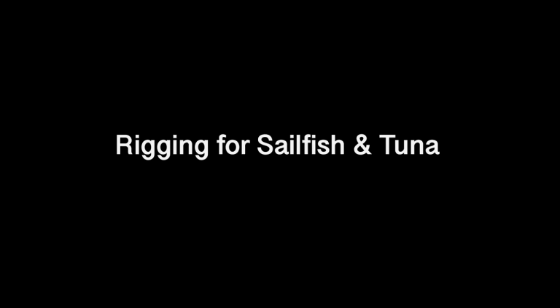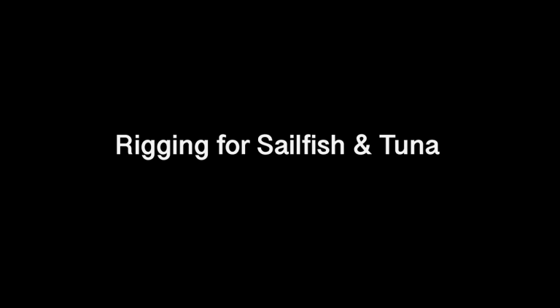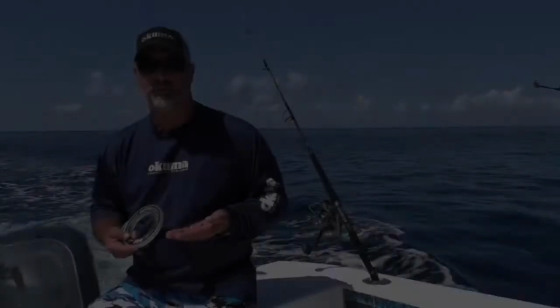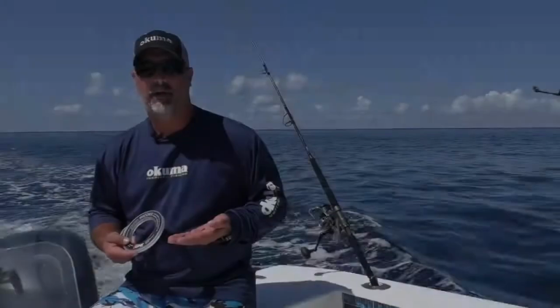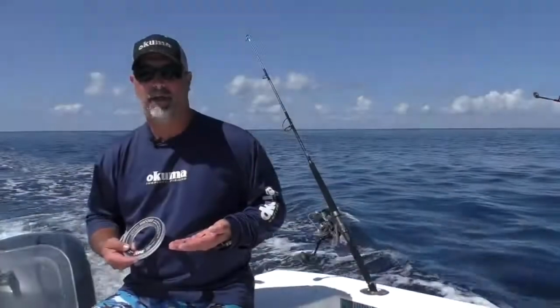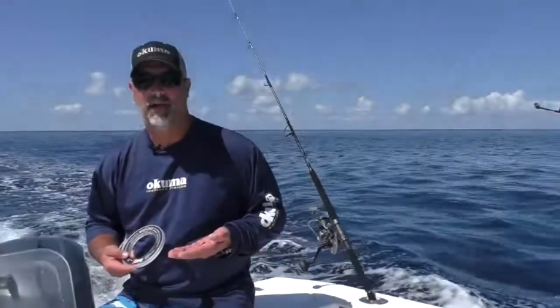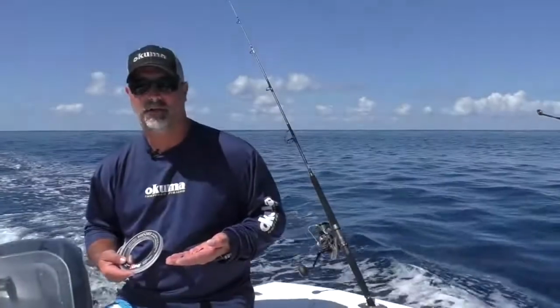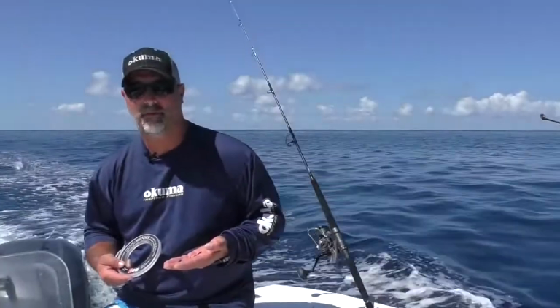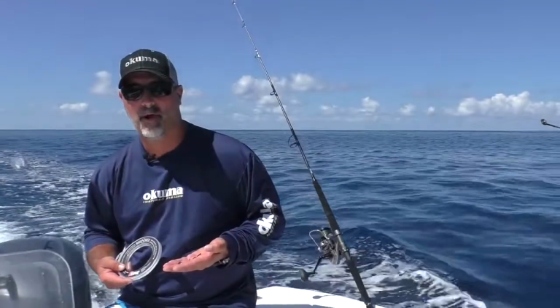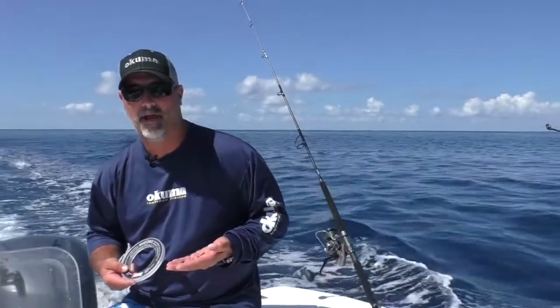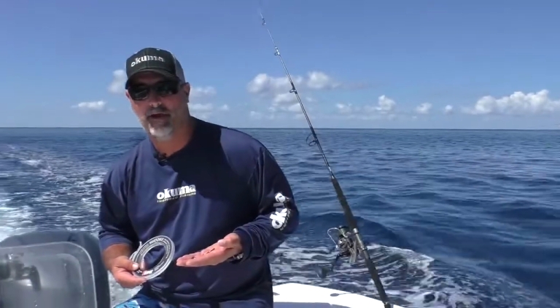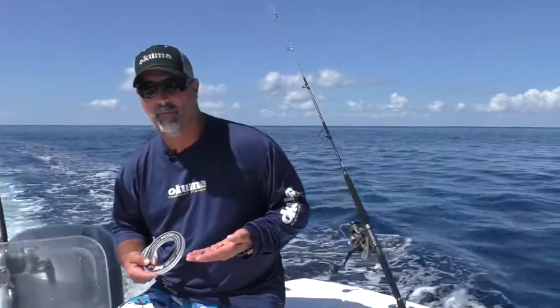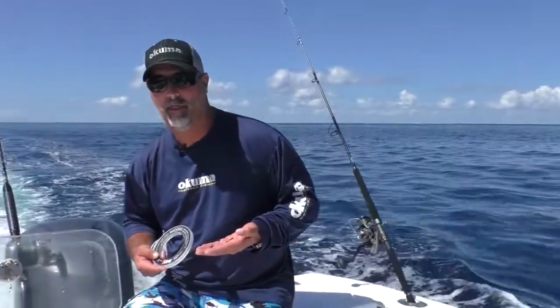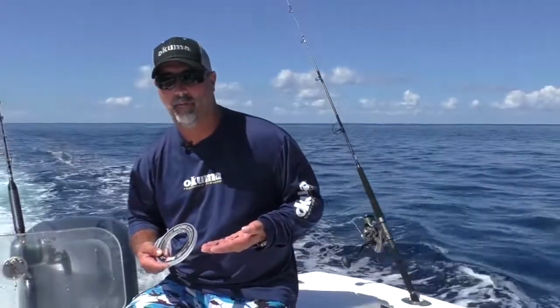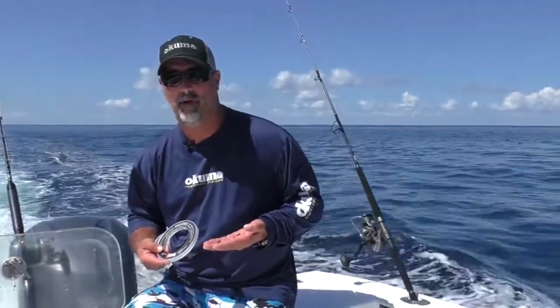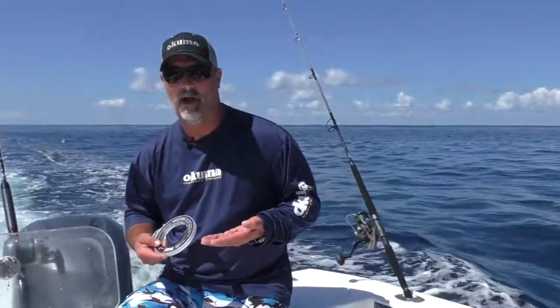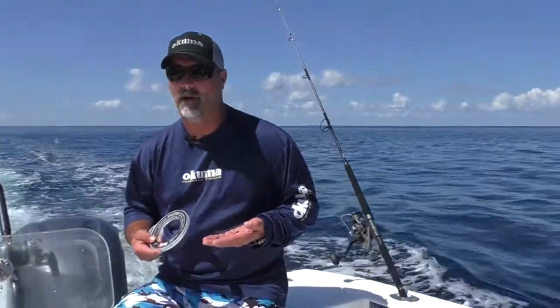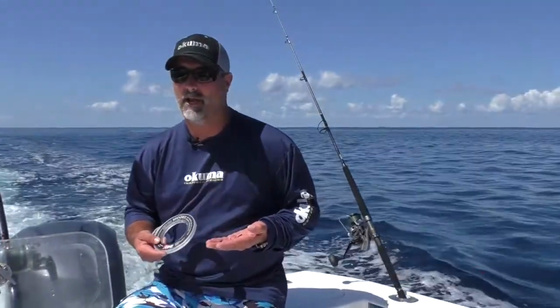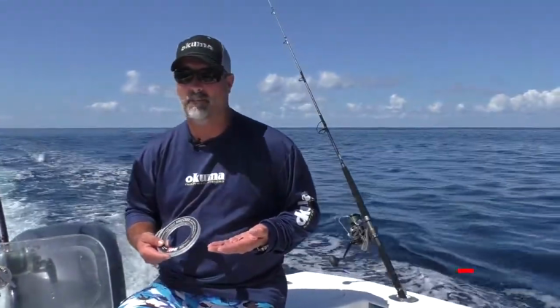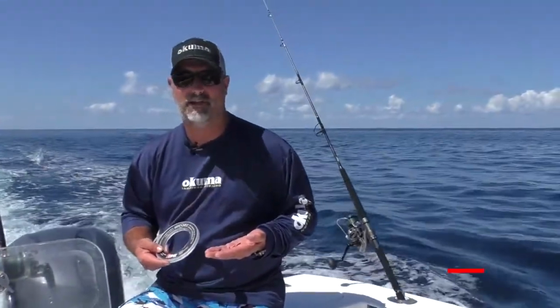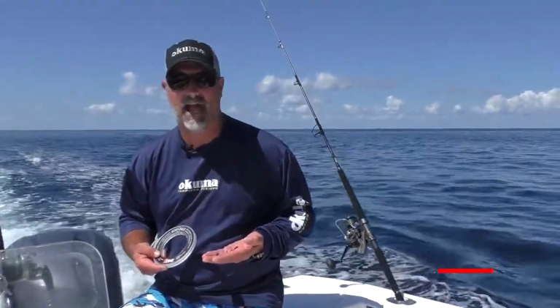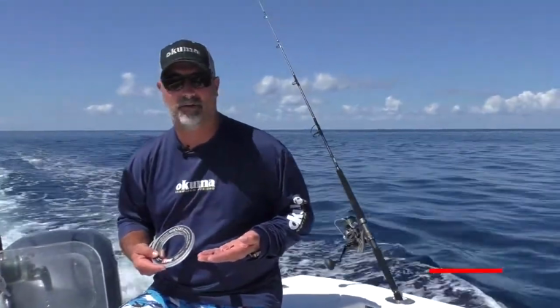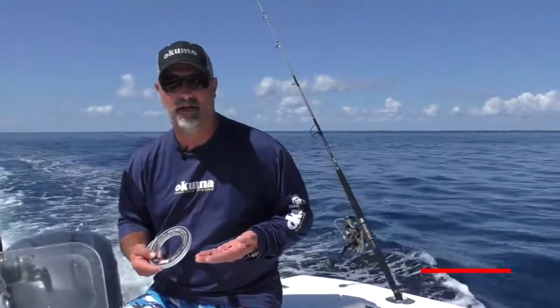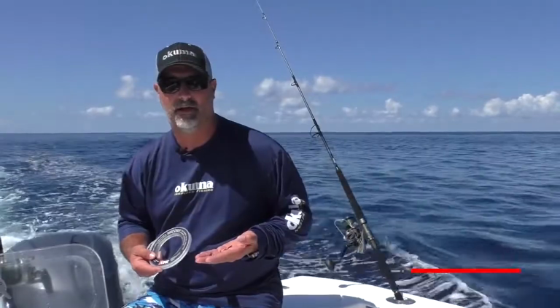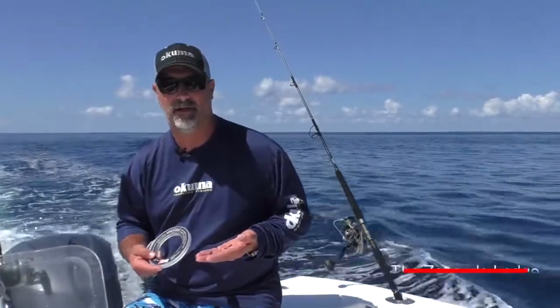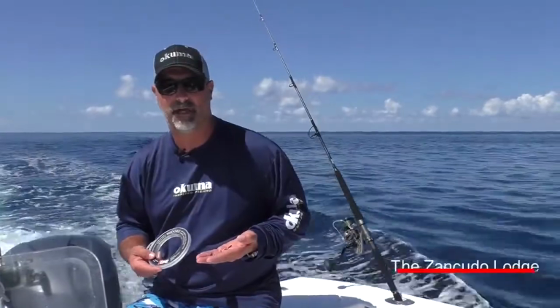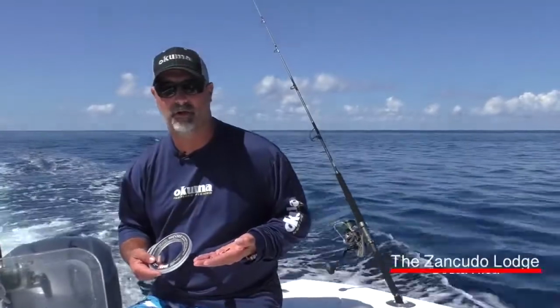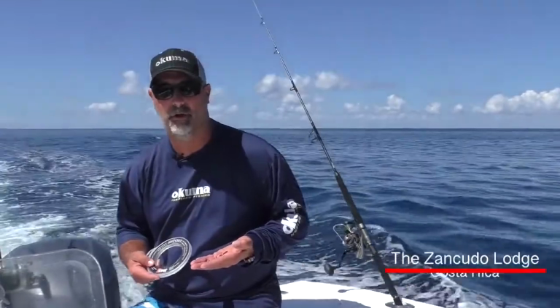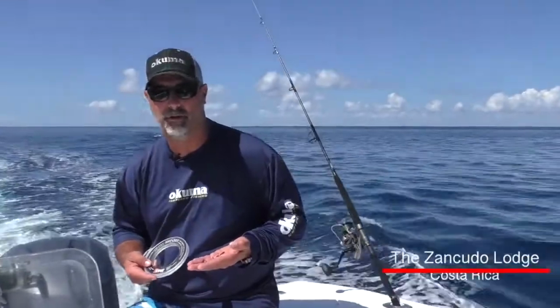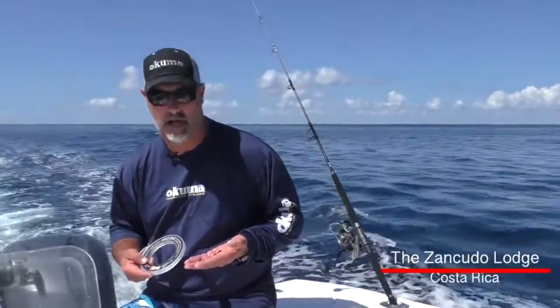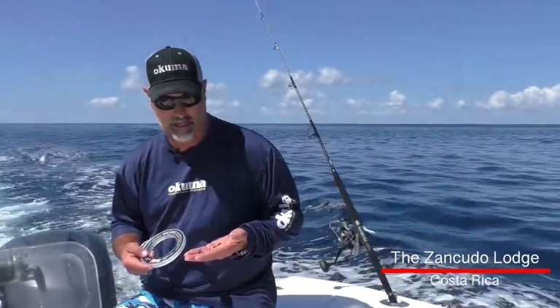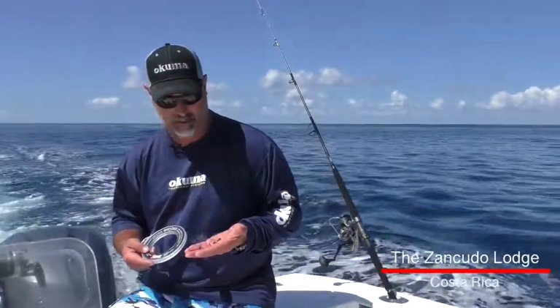I just wanted to give you guys a little rundown of the way that we're rigging up our tackle down here at Zancudo's Lodge.